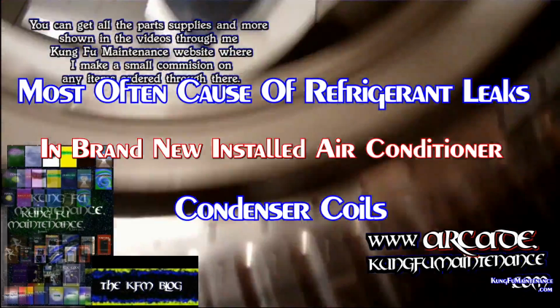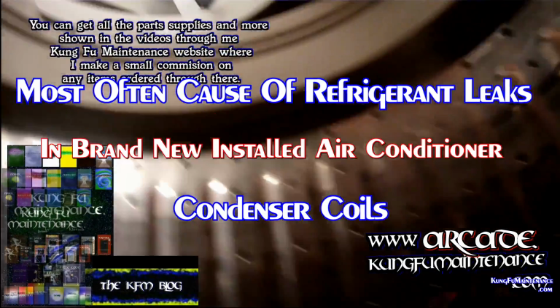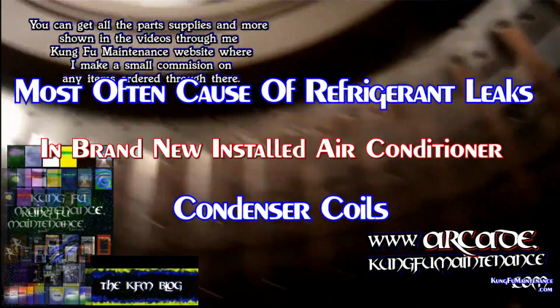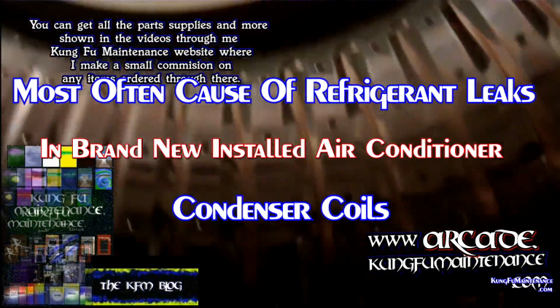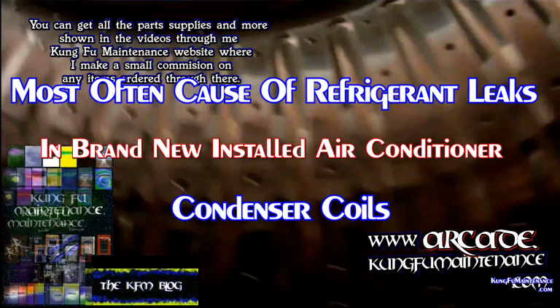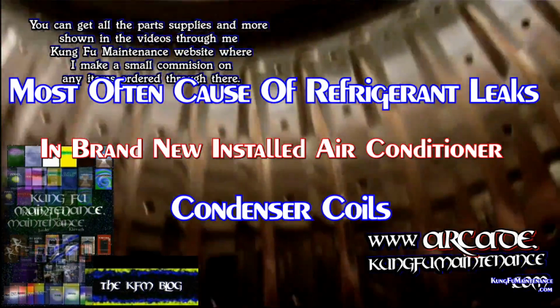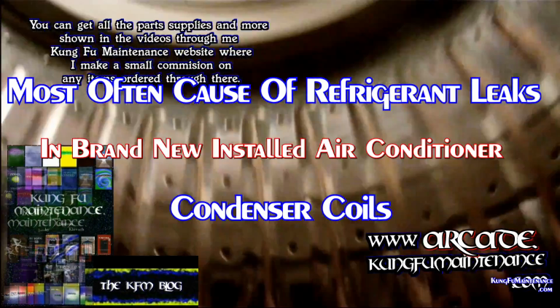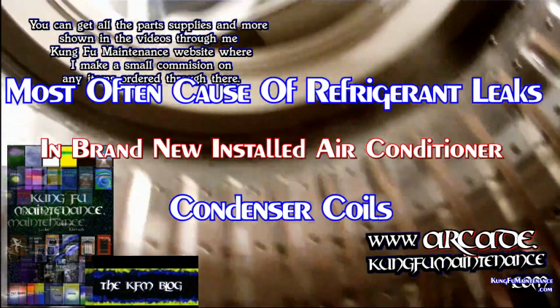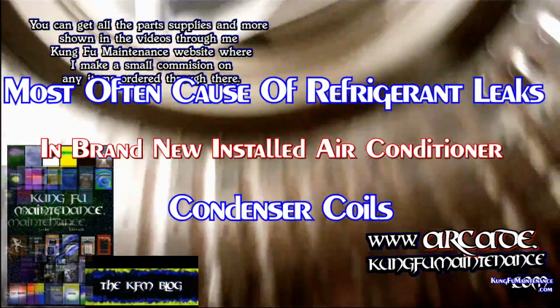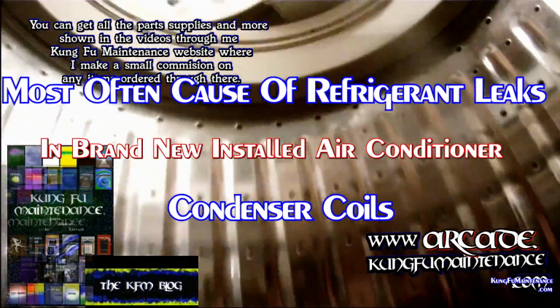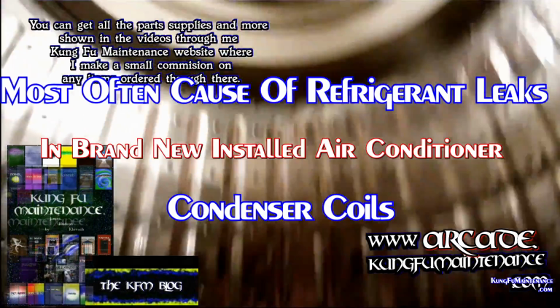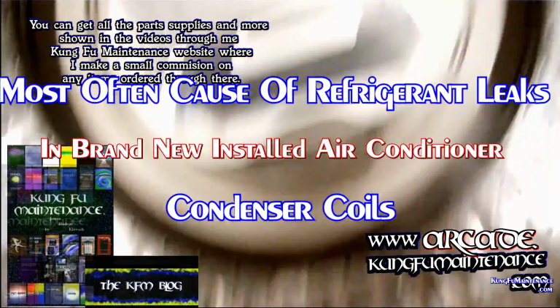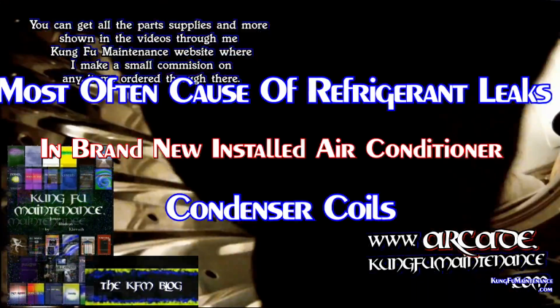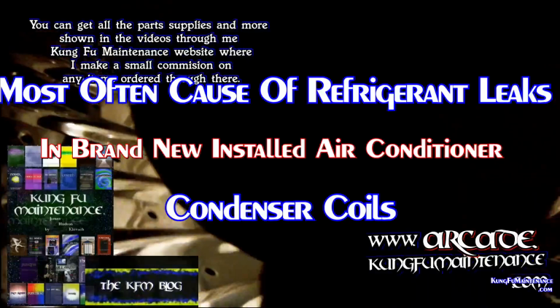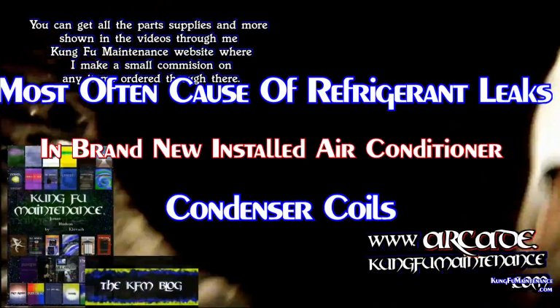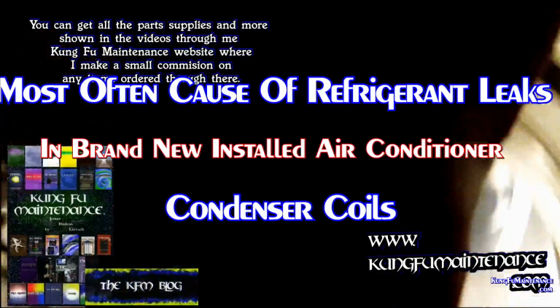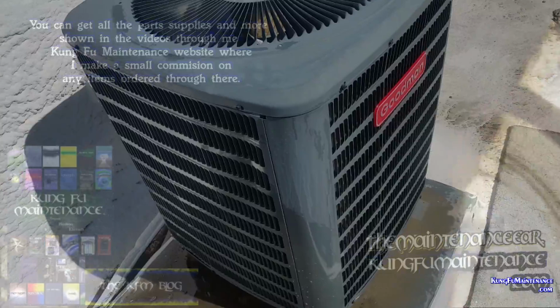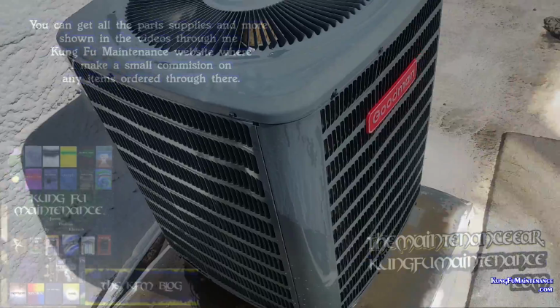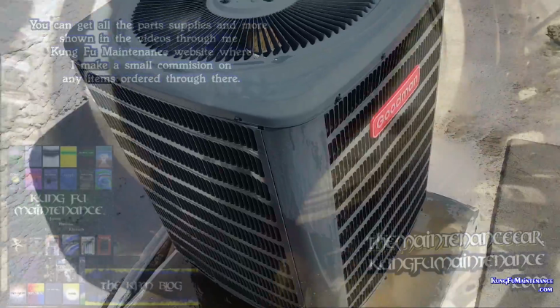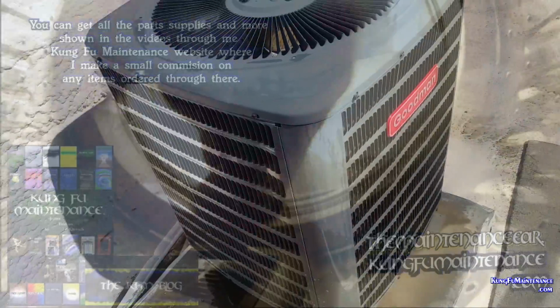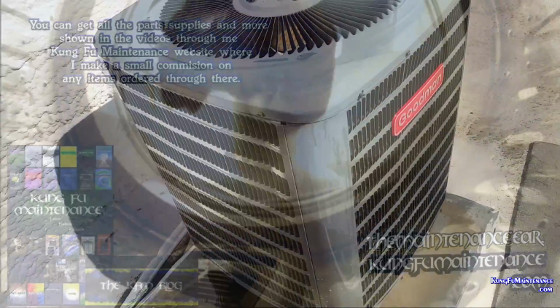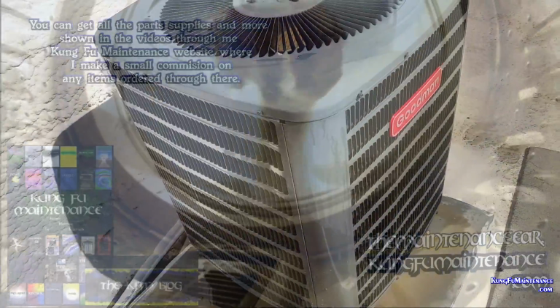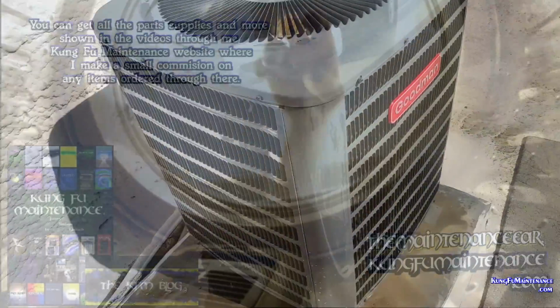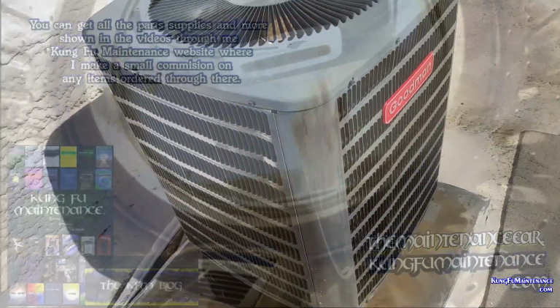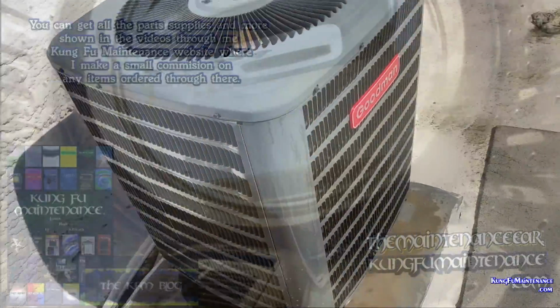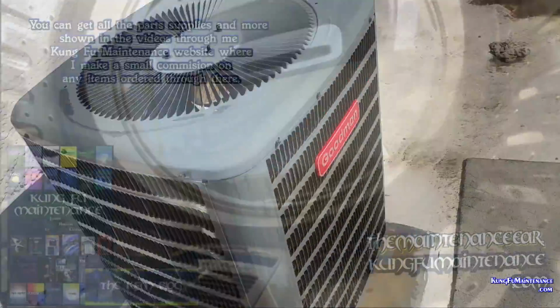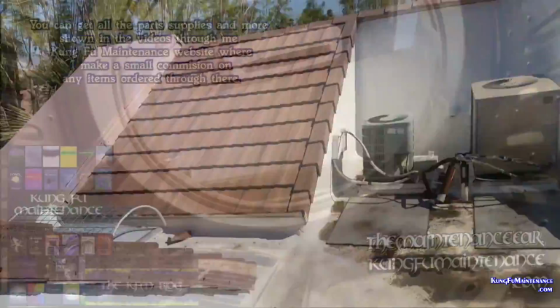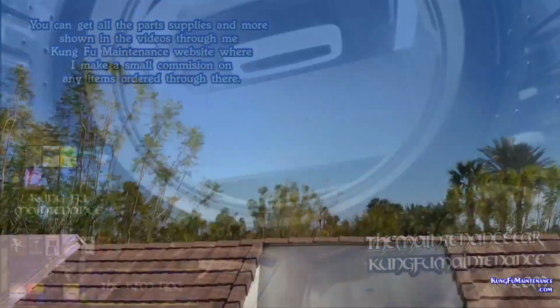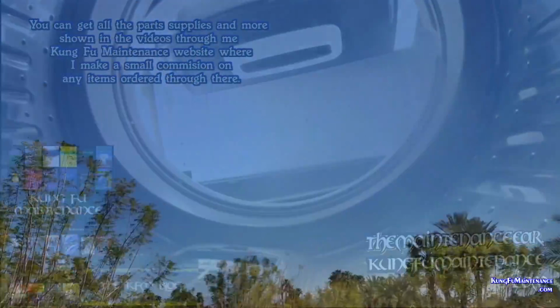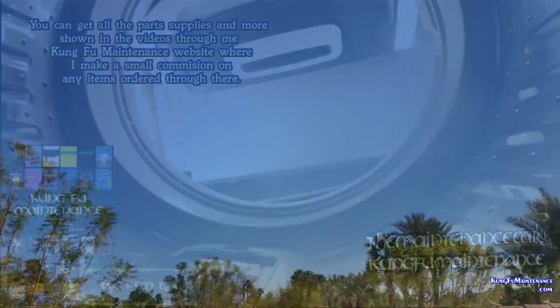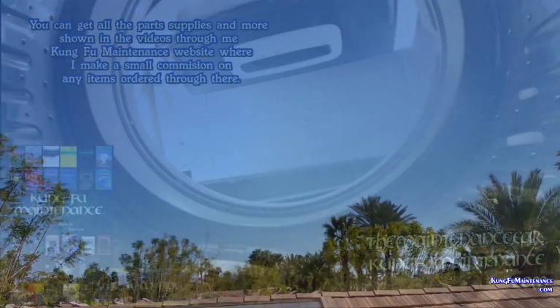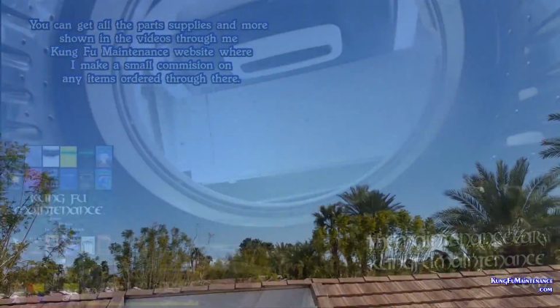I don't work for Home Depot or anything, but these little cans are very nice when you have a small shop.